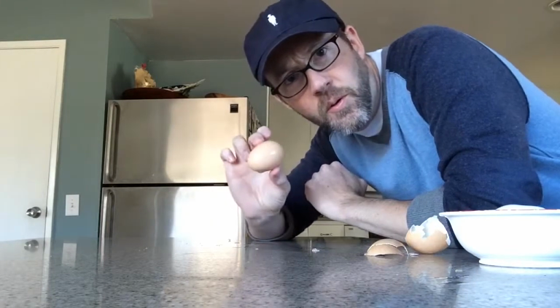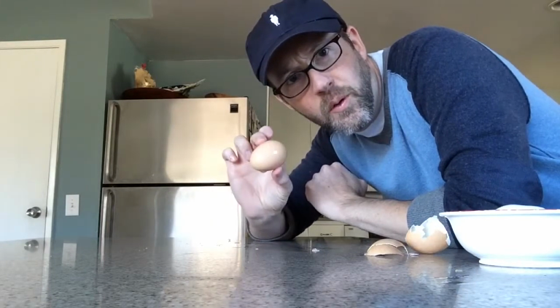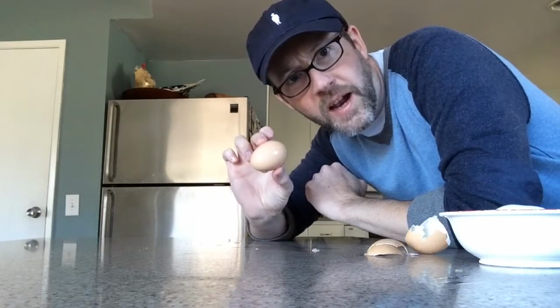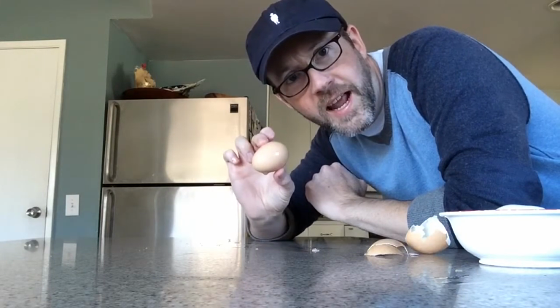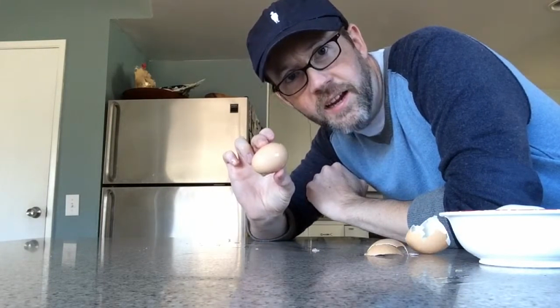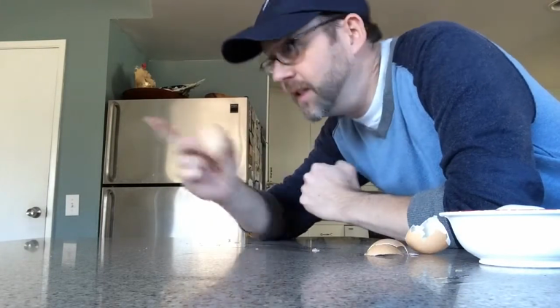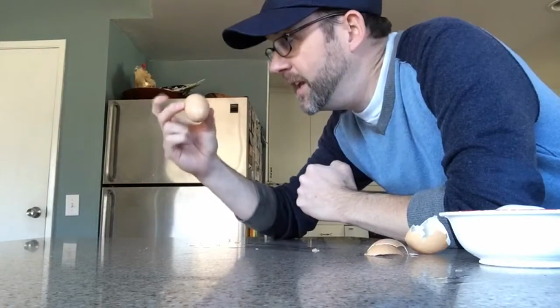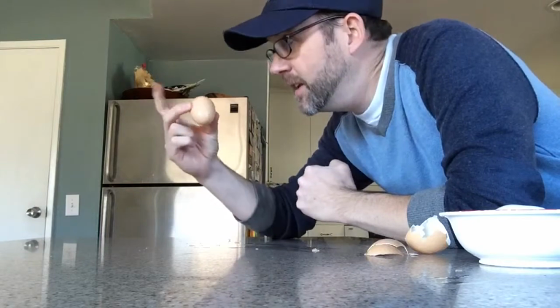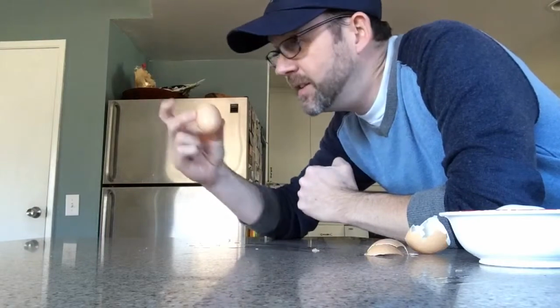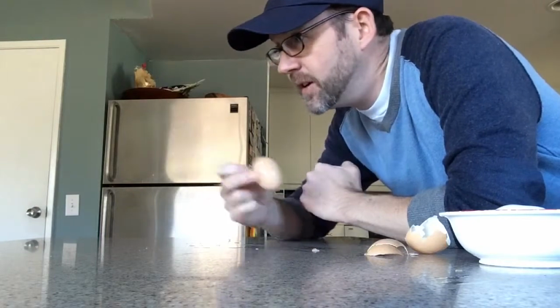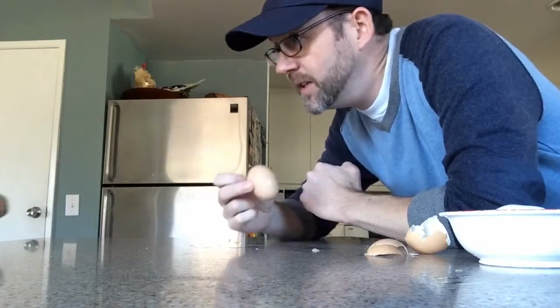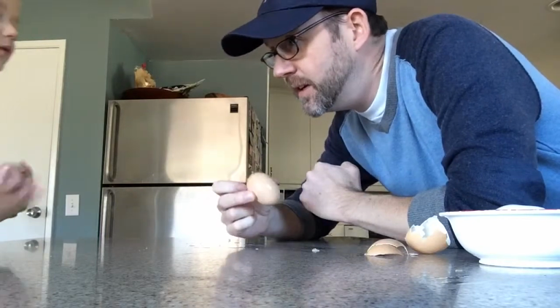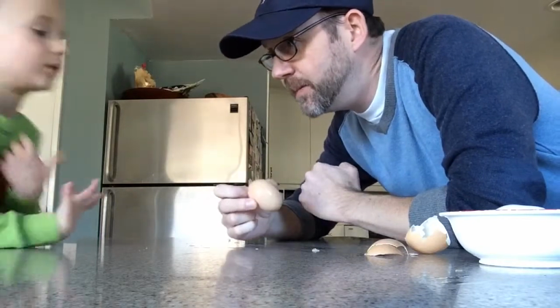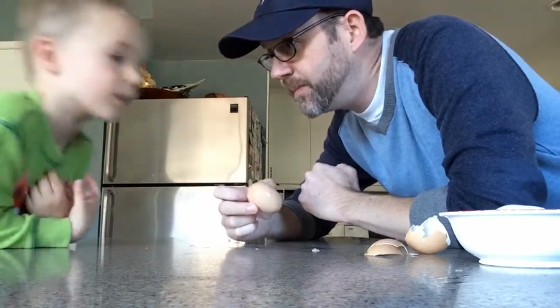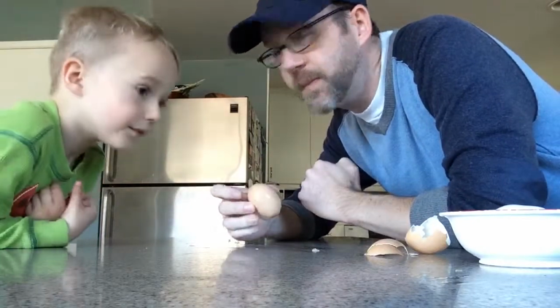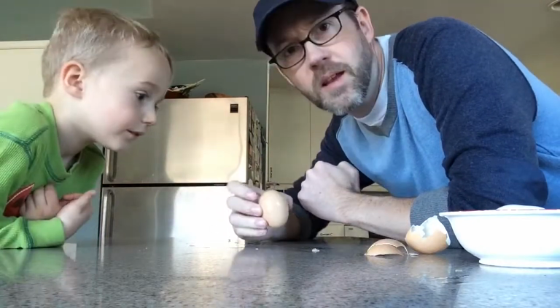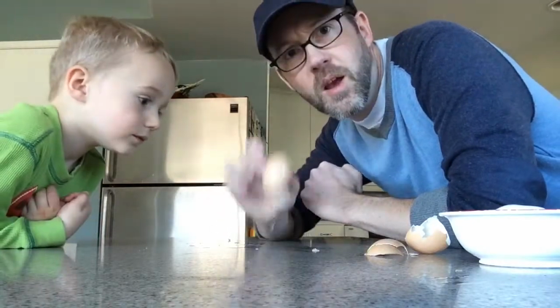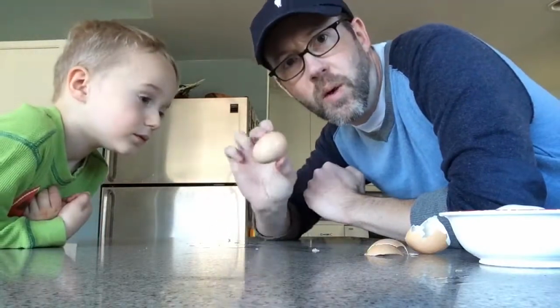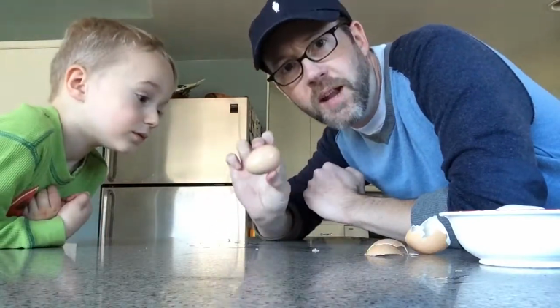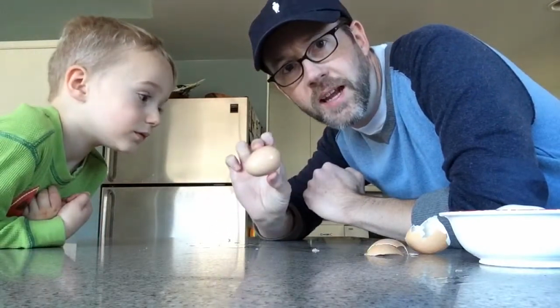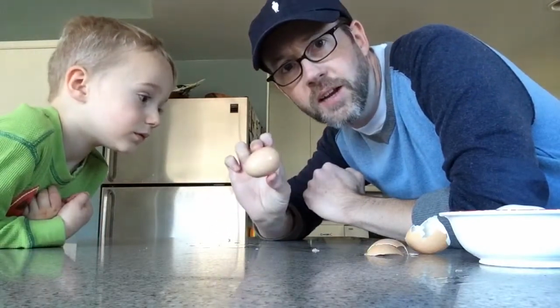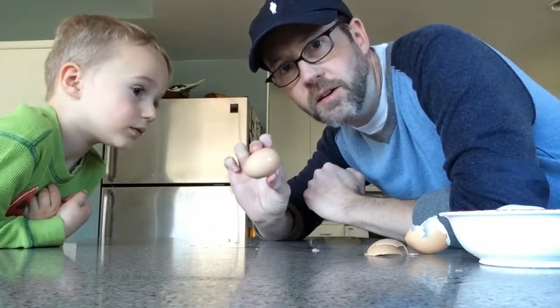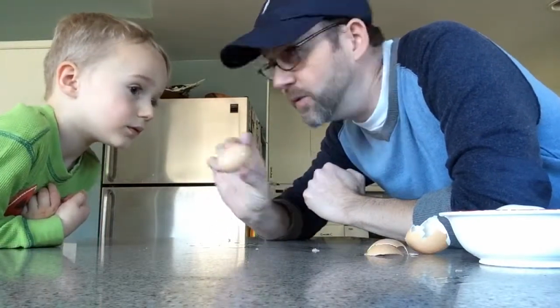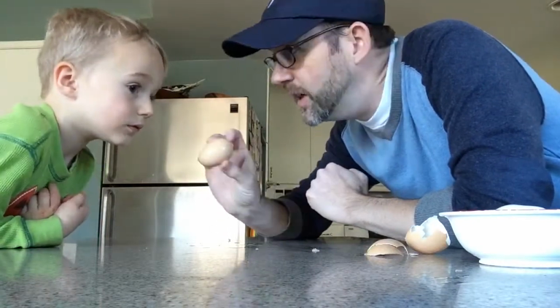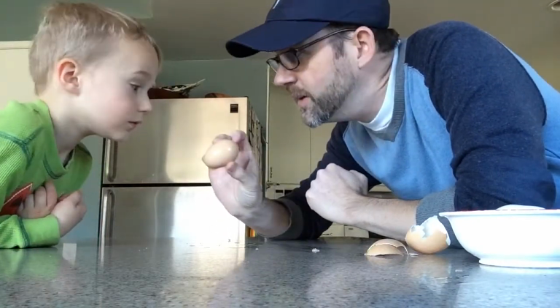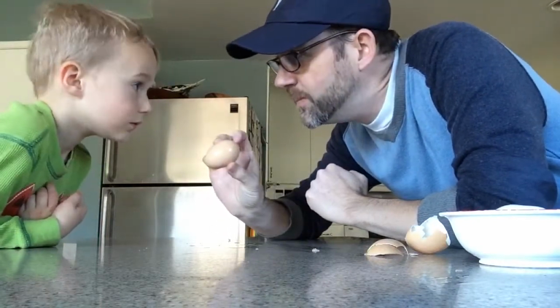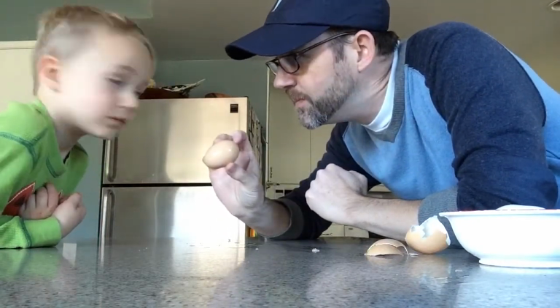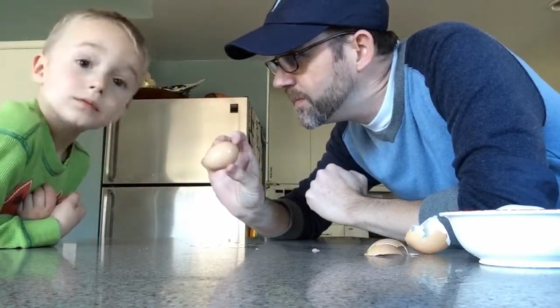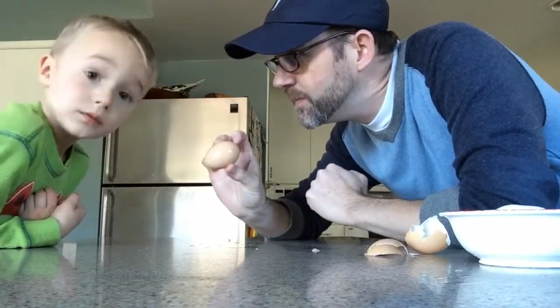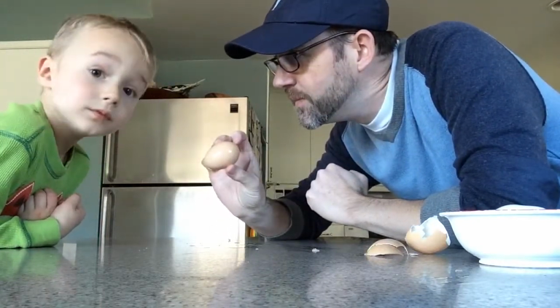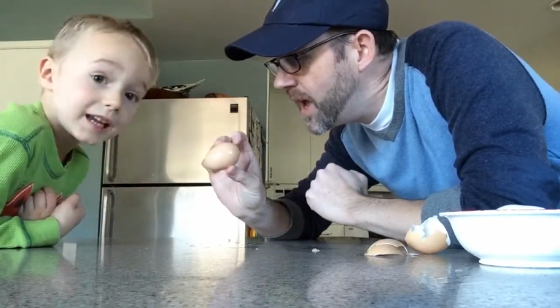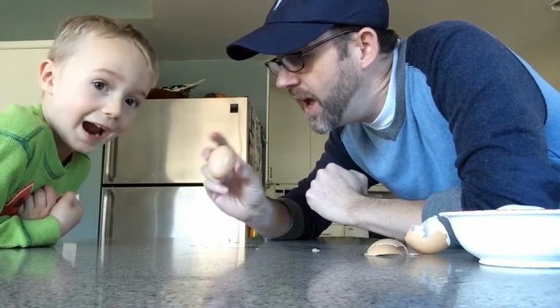We've got an egg — lean in so you can see. We have an egg here, right Liam? Yeah.